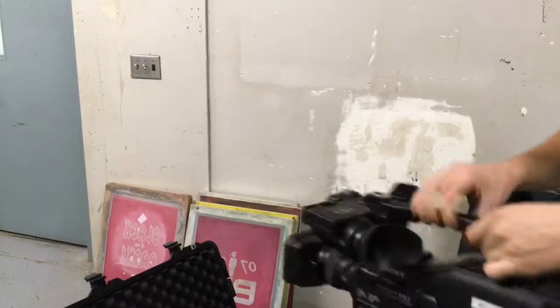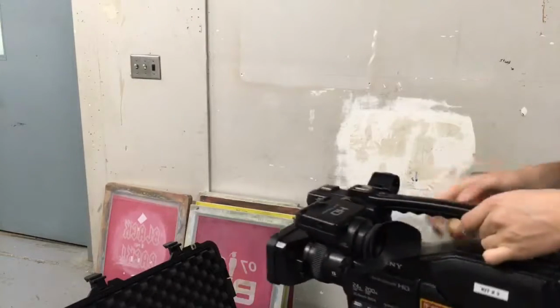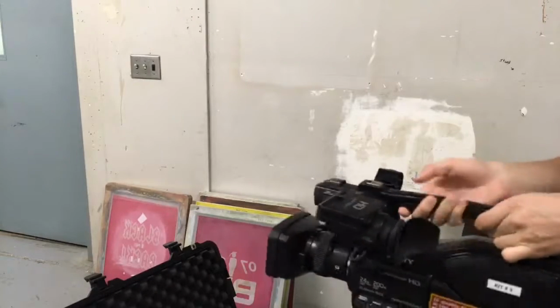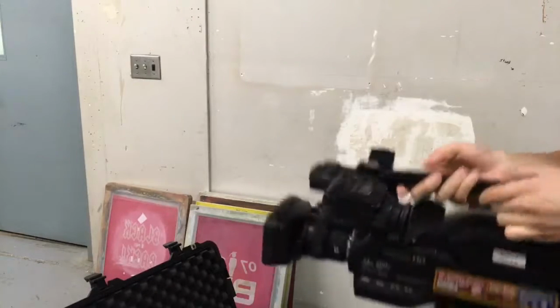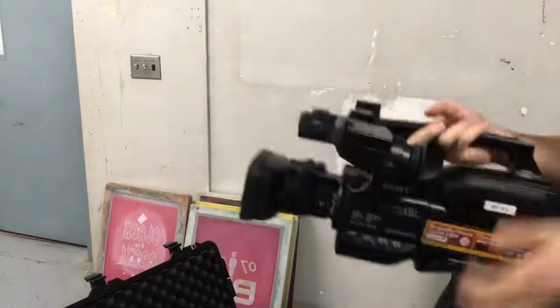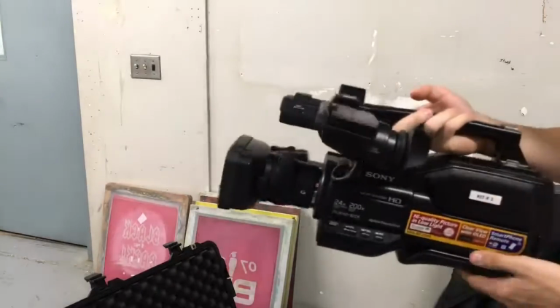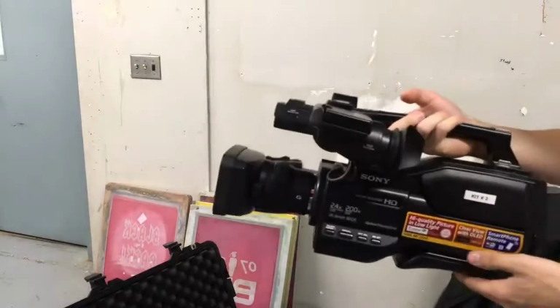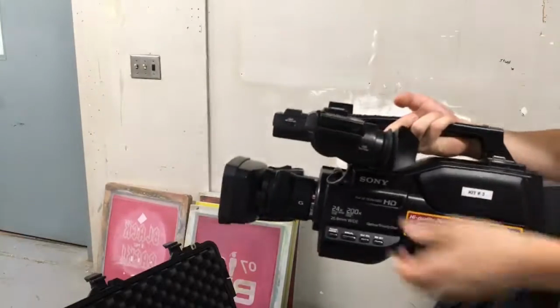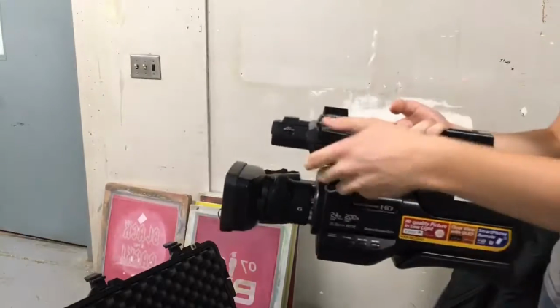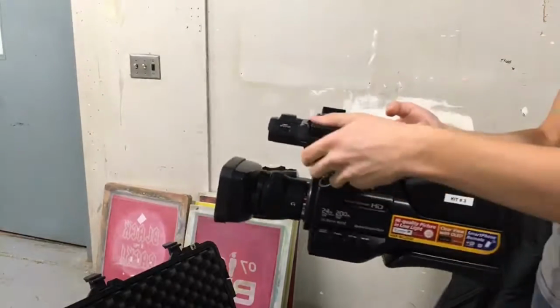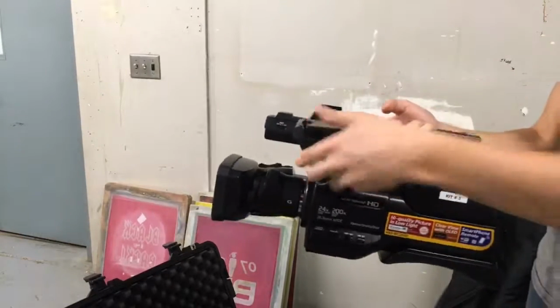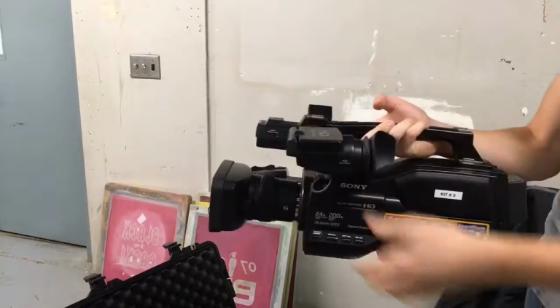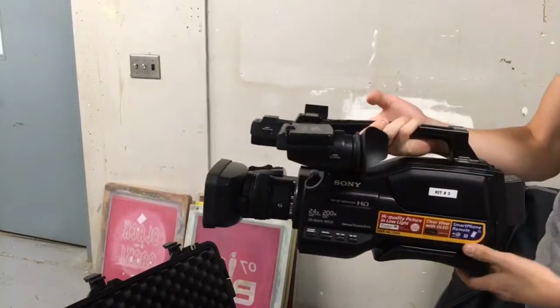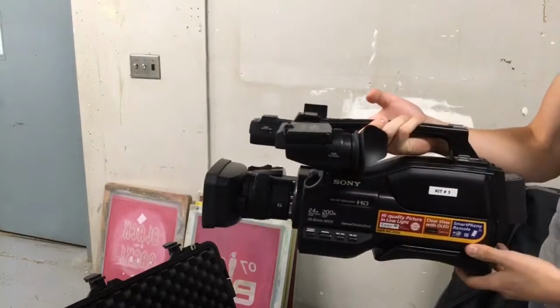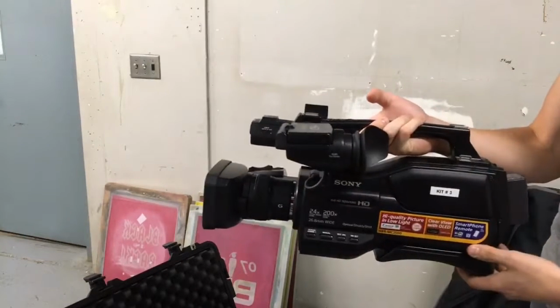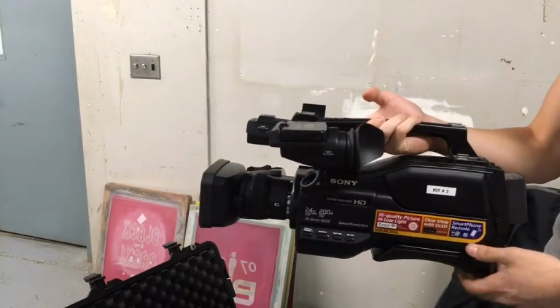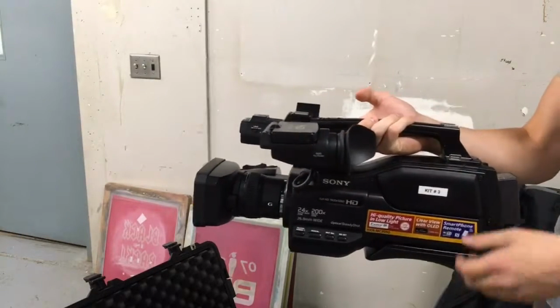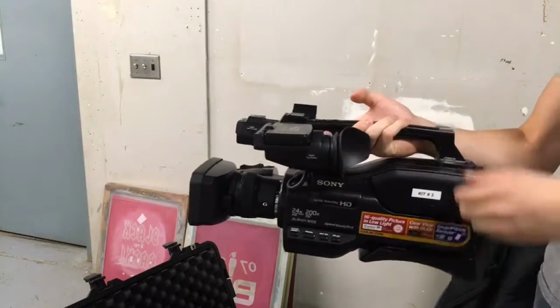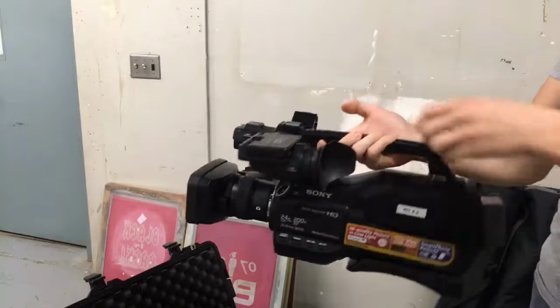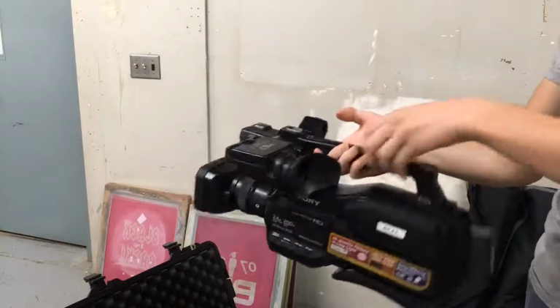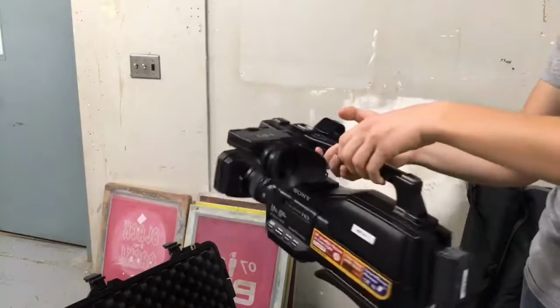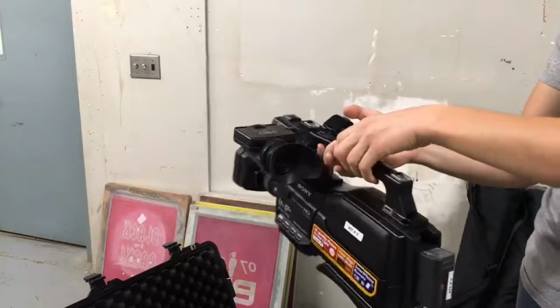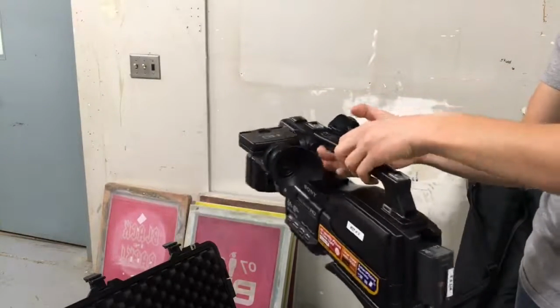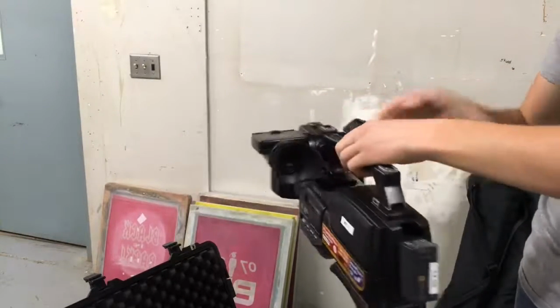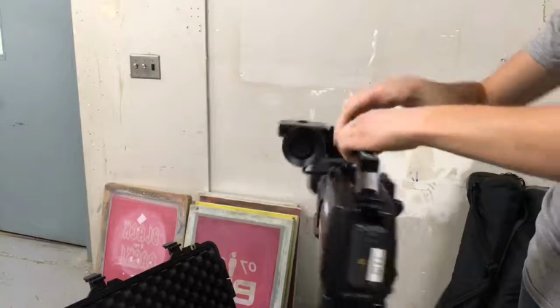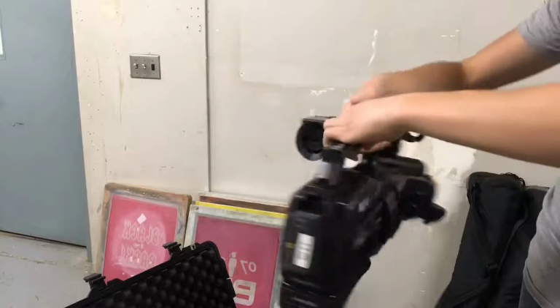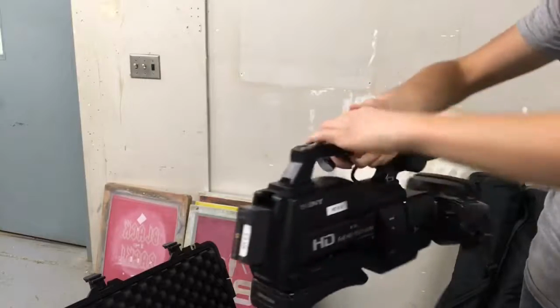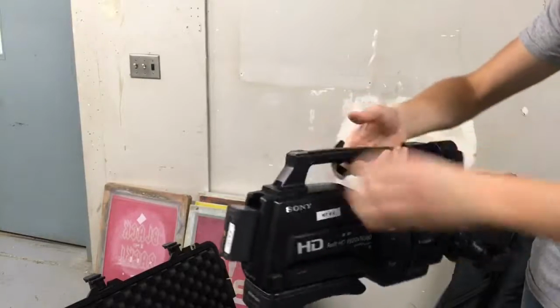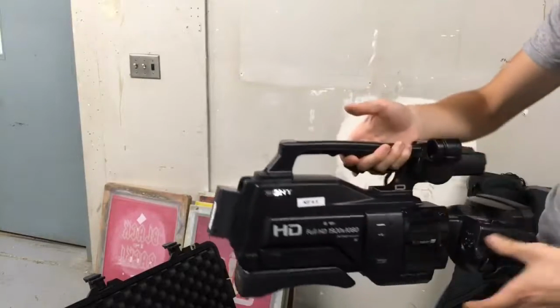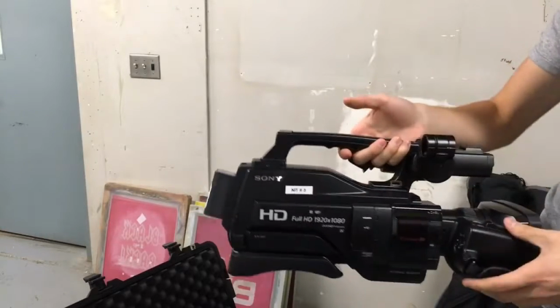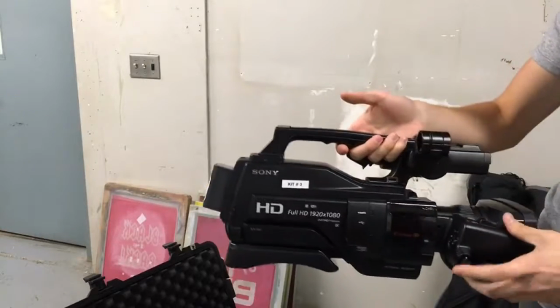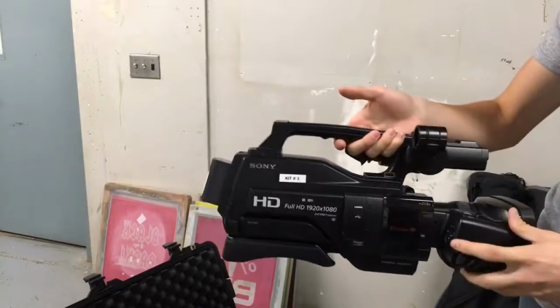Hello and welcome to the camera setup tutorial. Here we'll be showing you the settings on how to set up the camera.